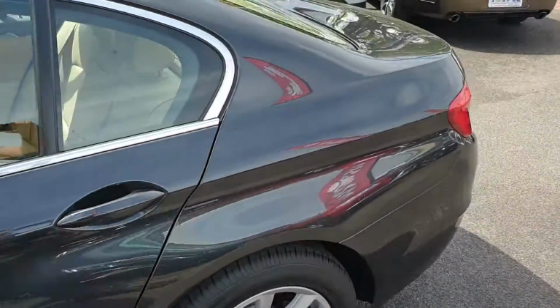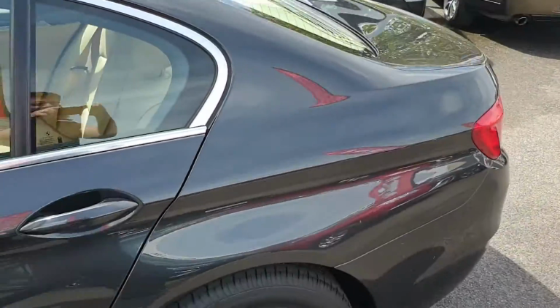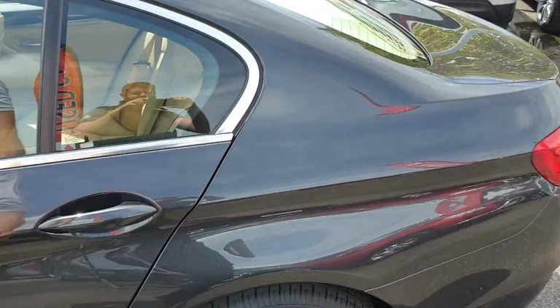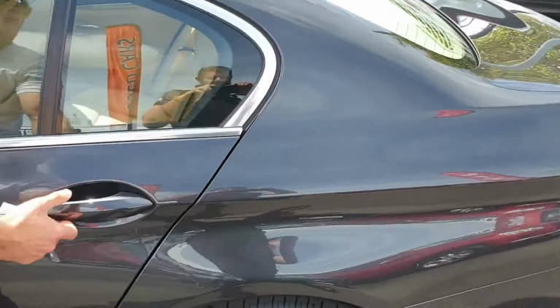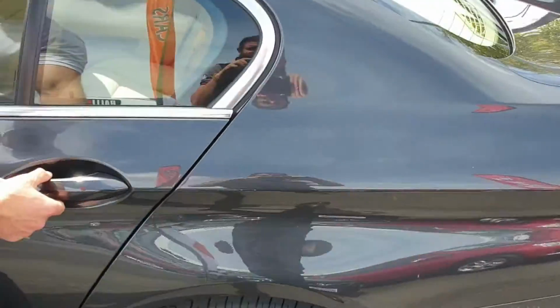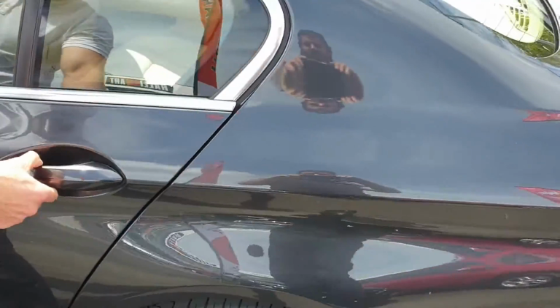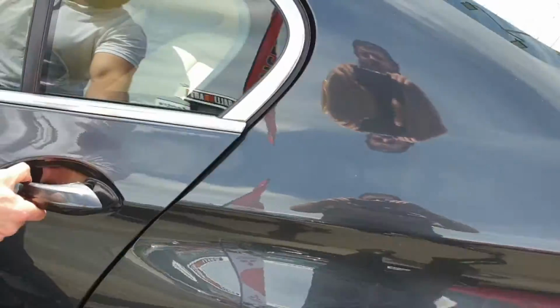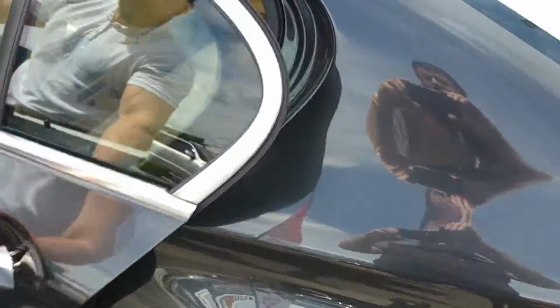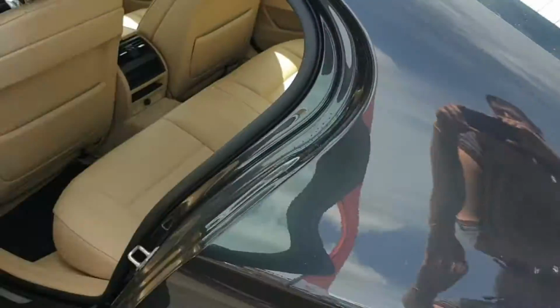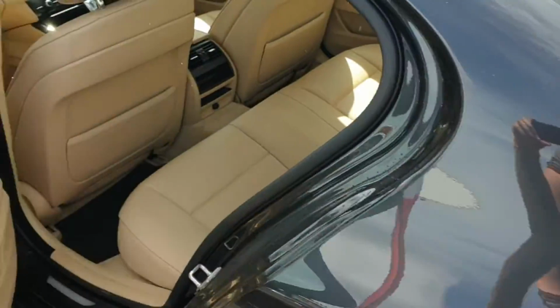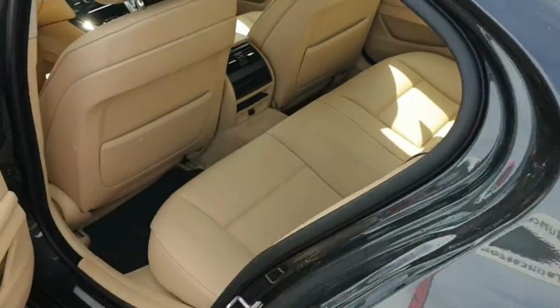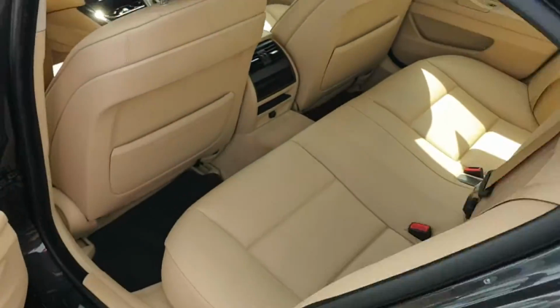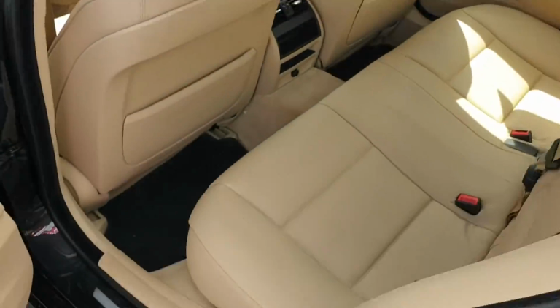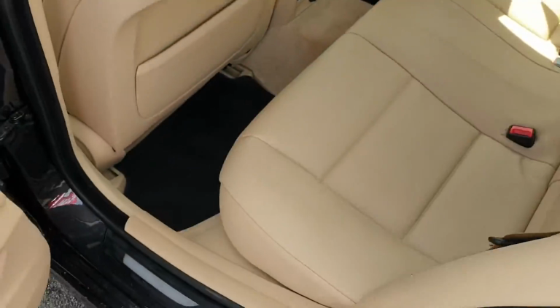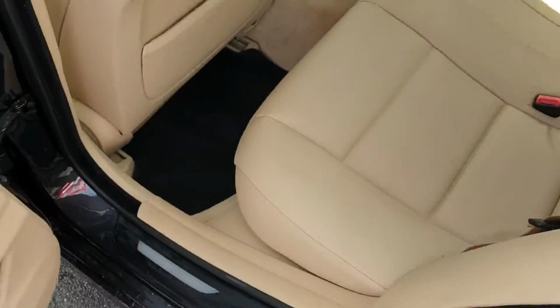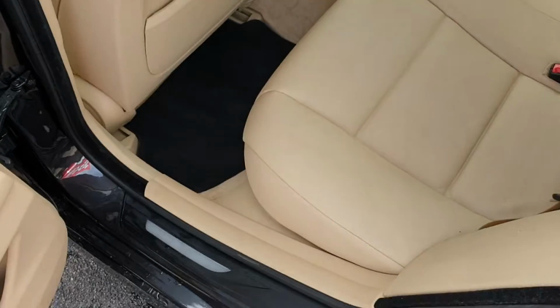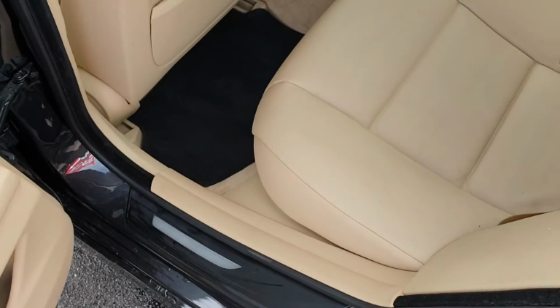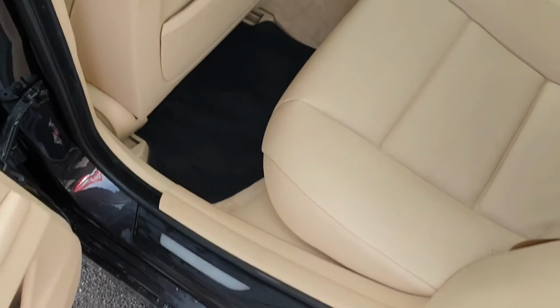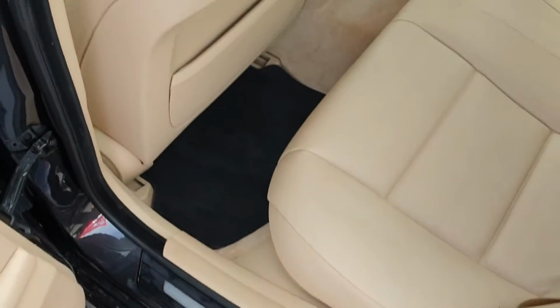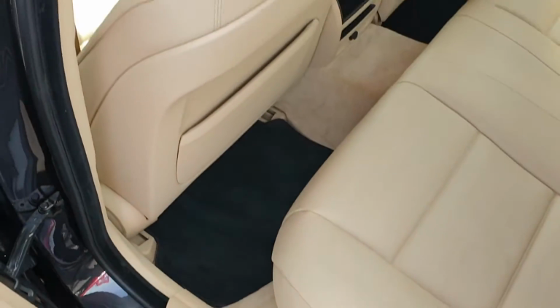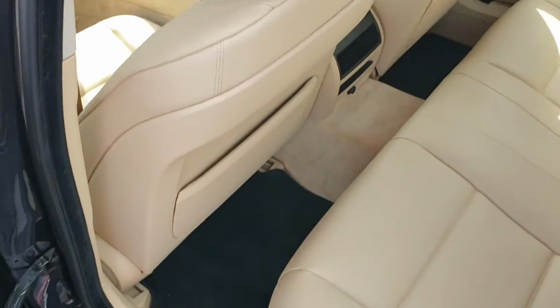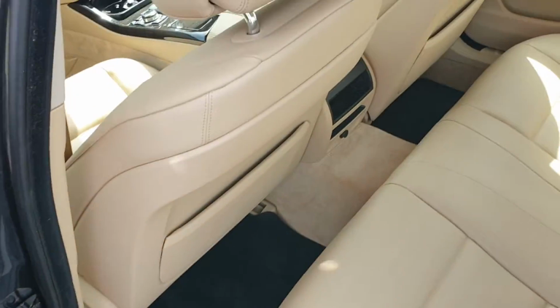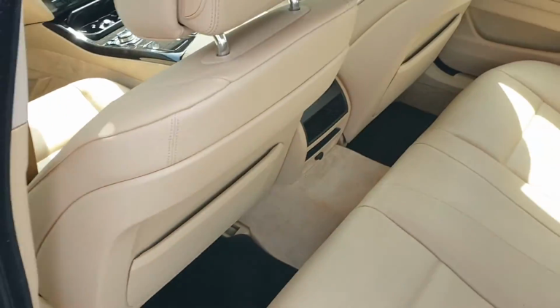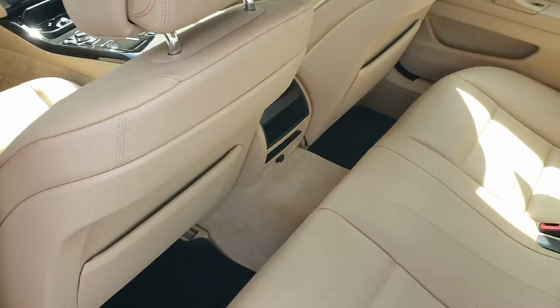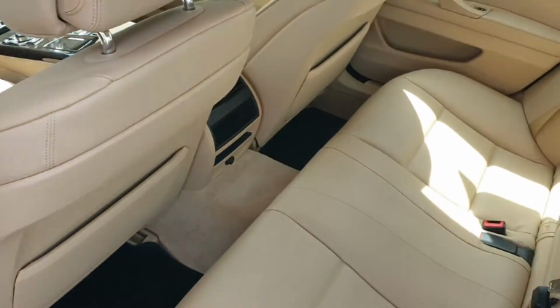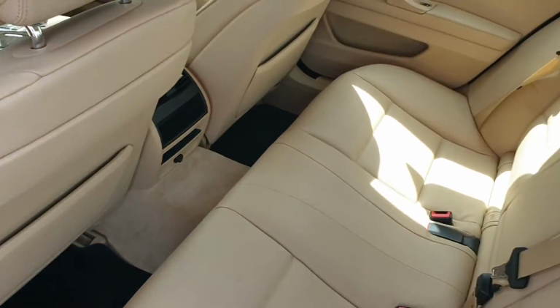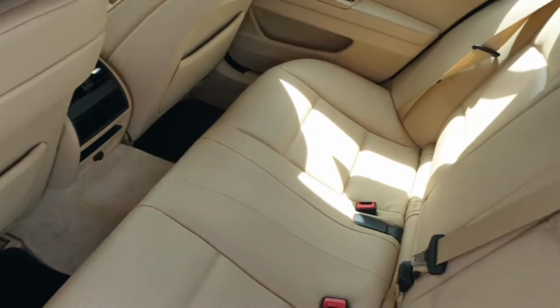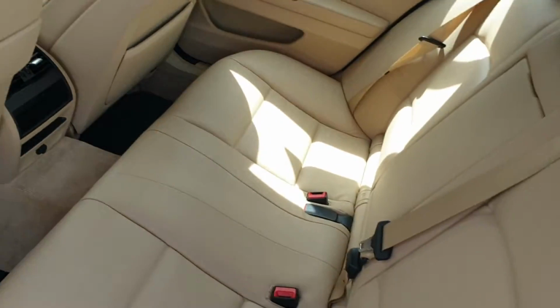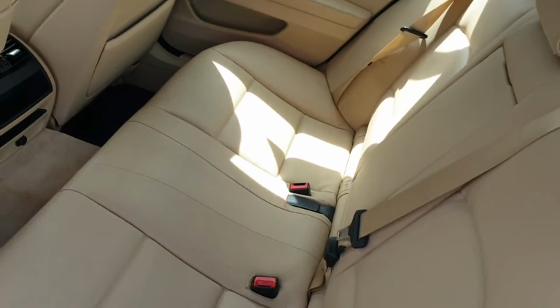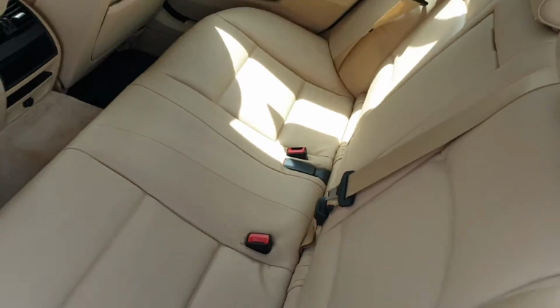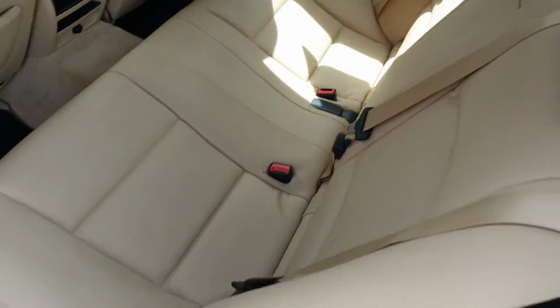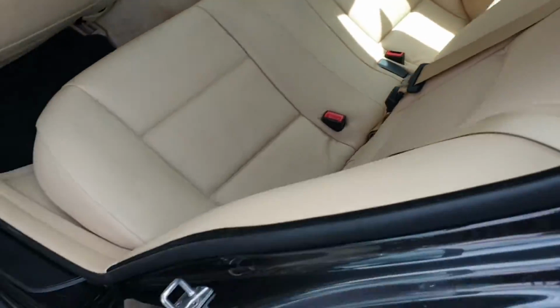Same in the back. As you can see too, very neat. Nothing's really worn — it's been really well maintained.